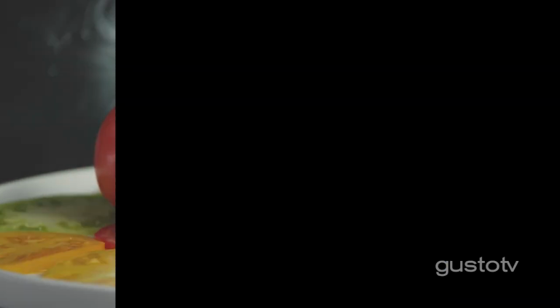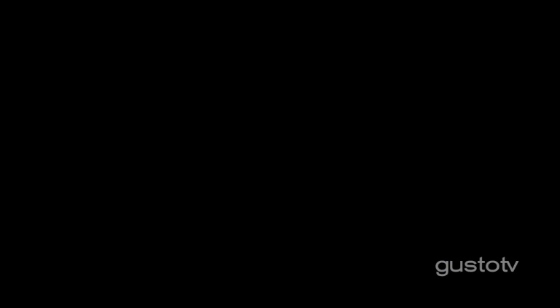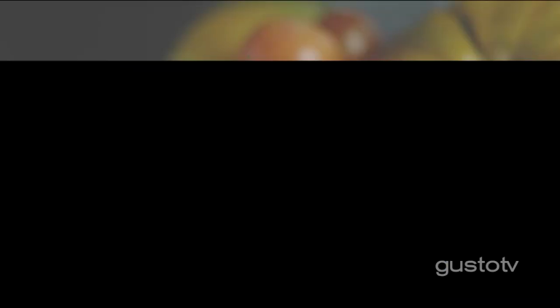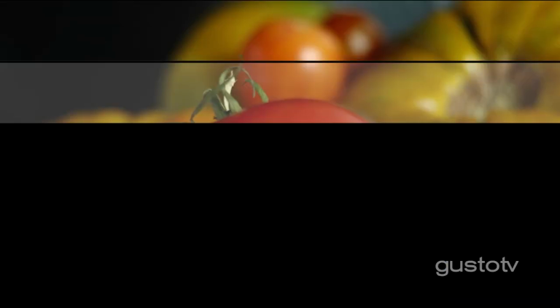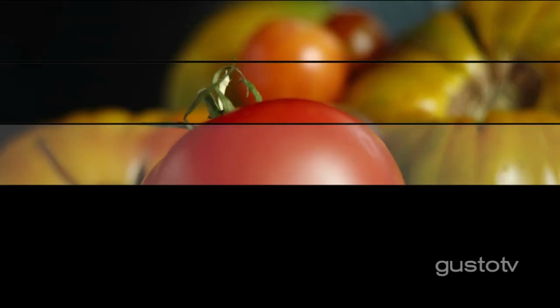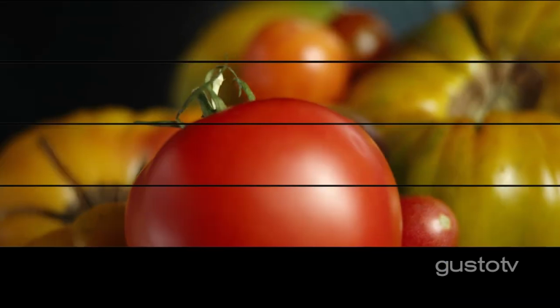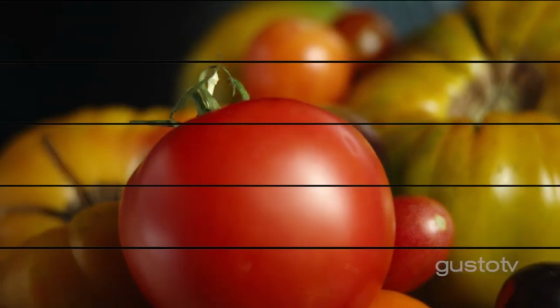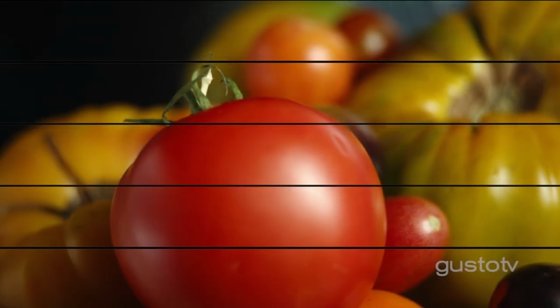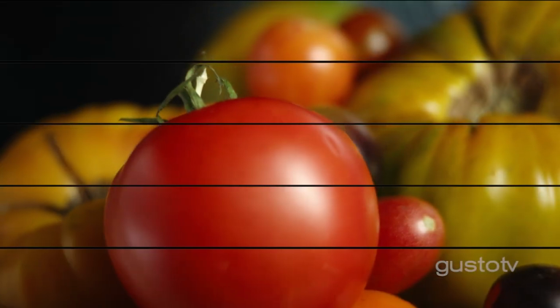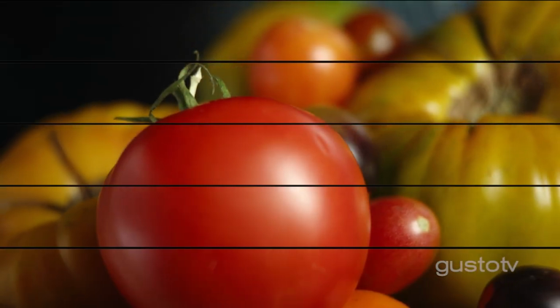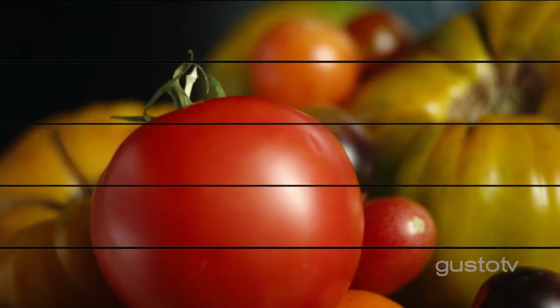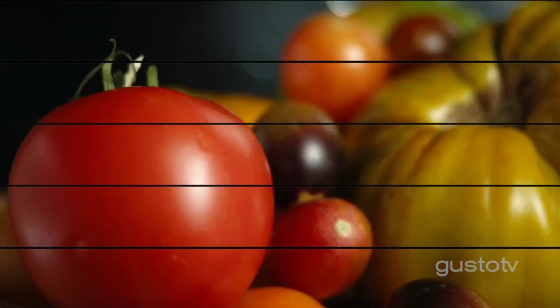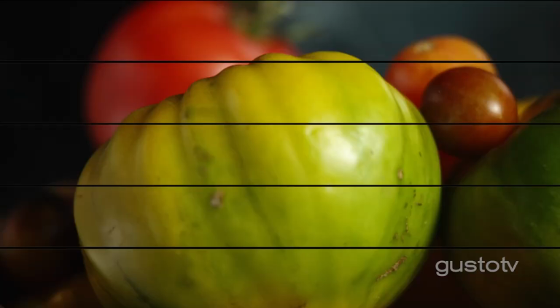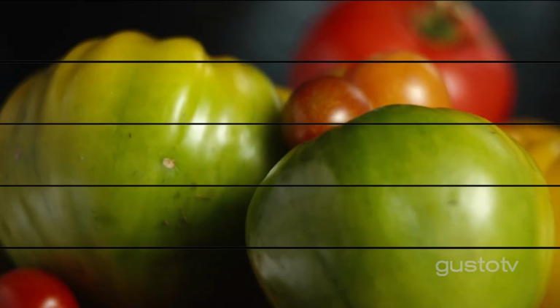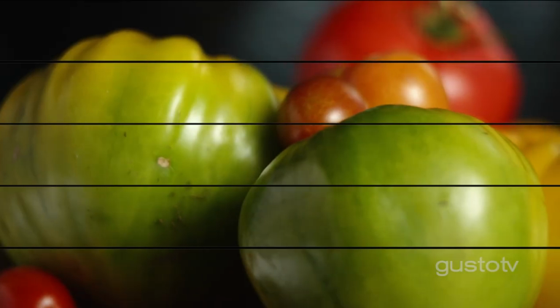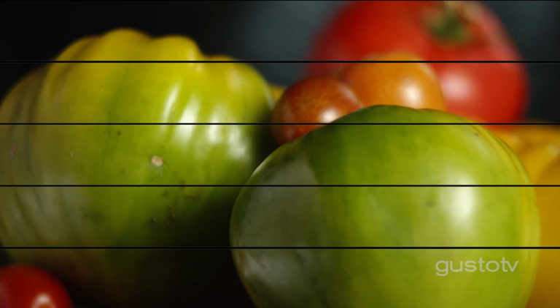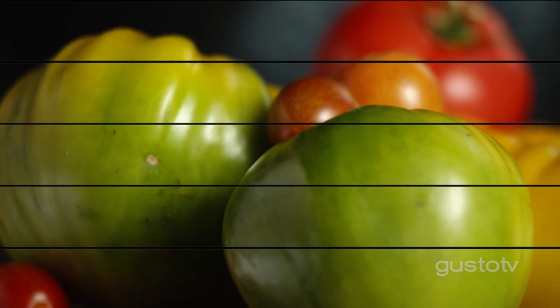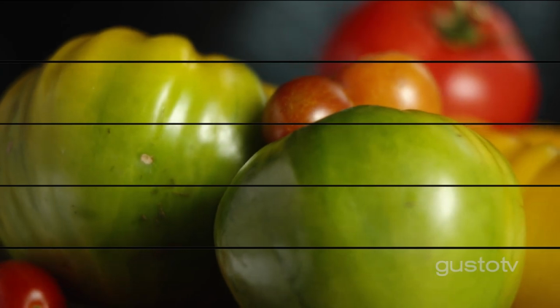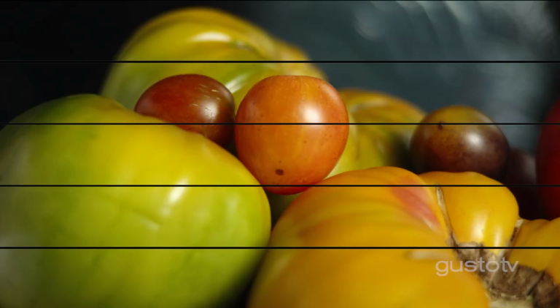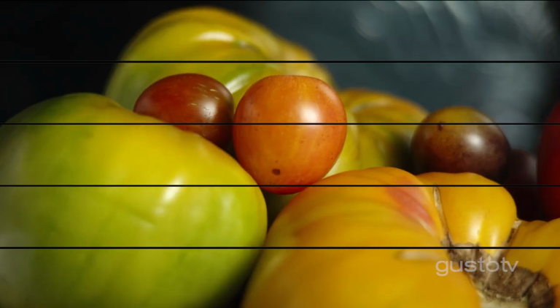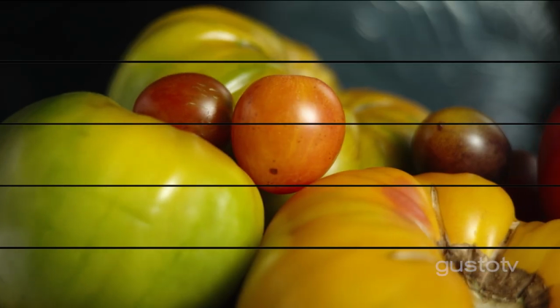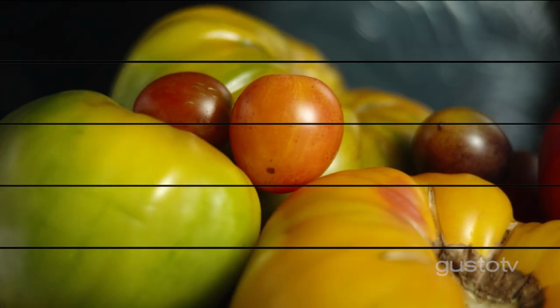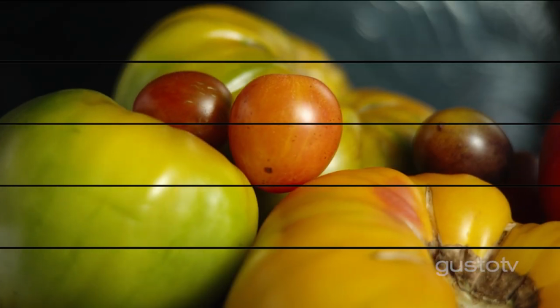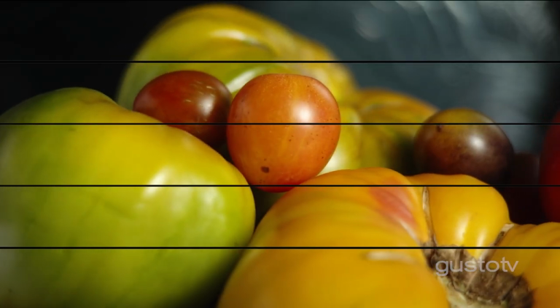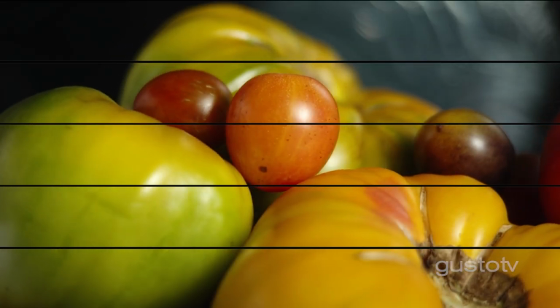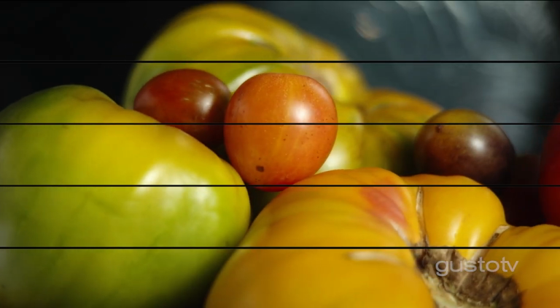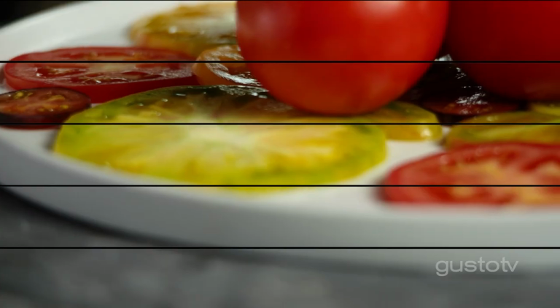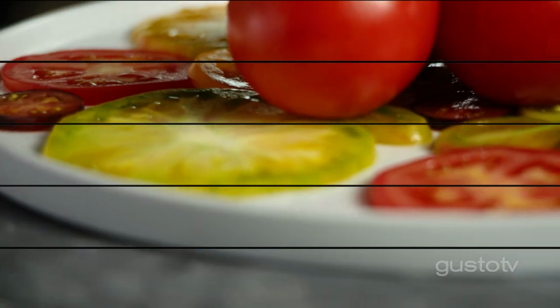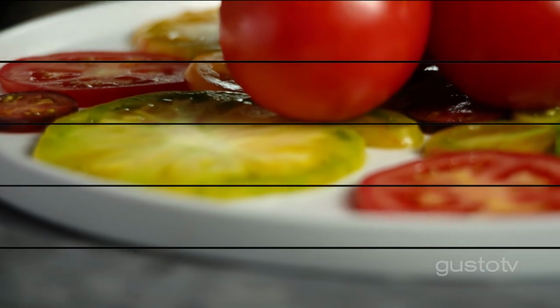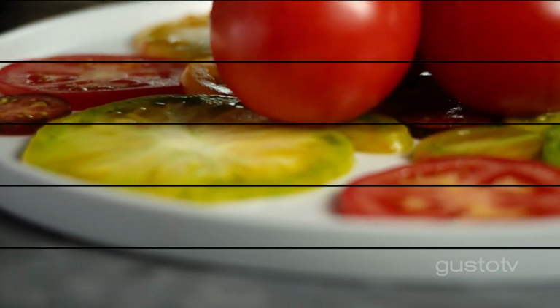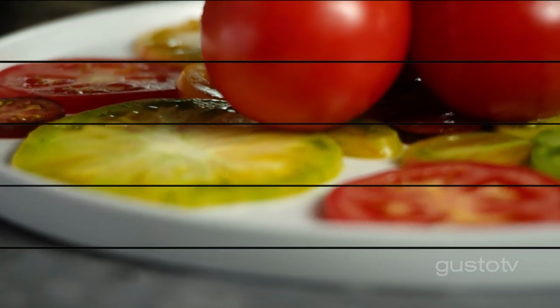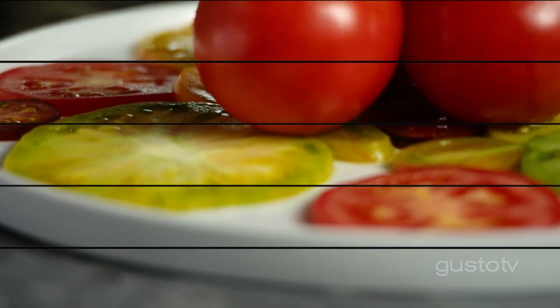They go from ruby red colors to emerald greens. They're sweet, they're tart, they're fleshy.